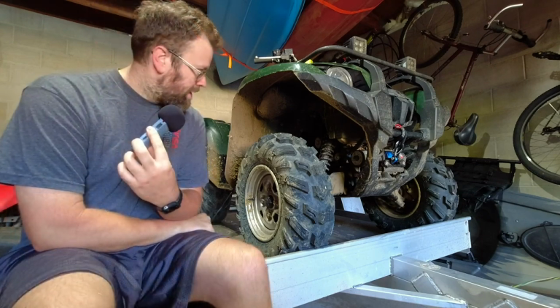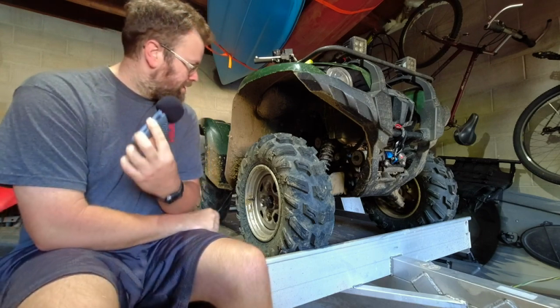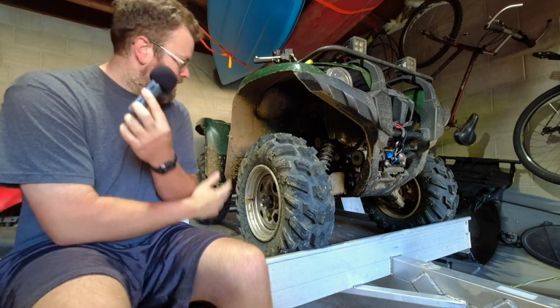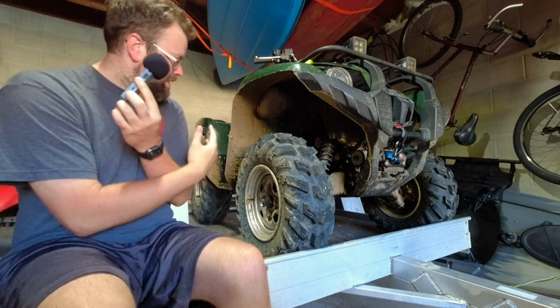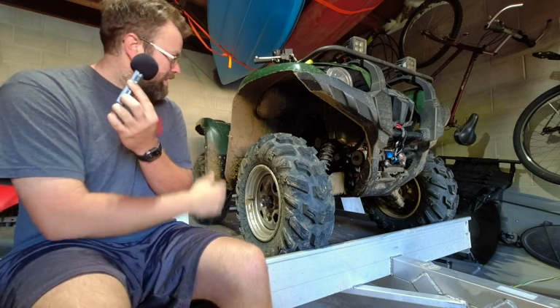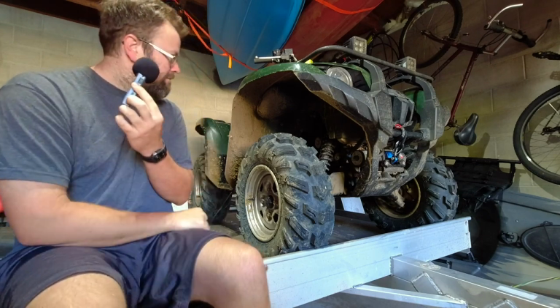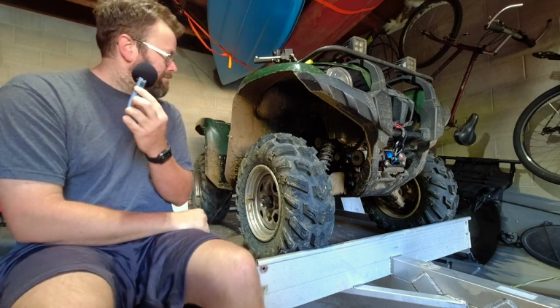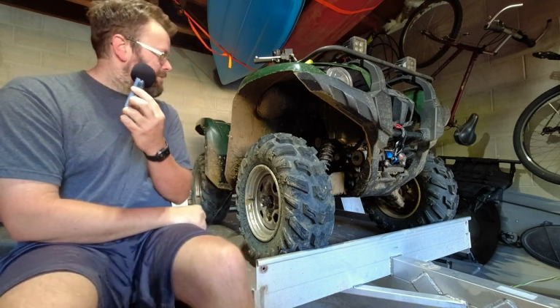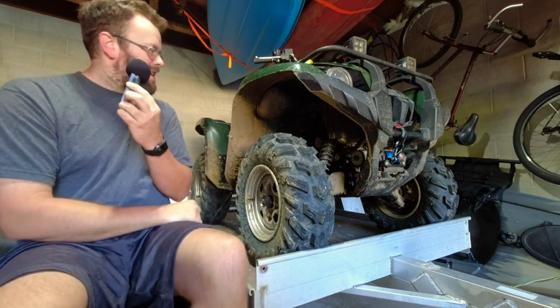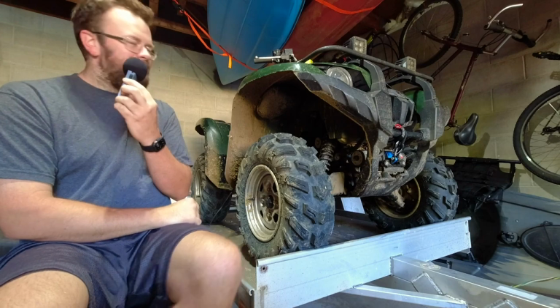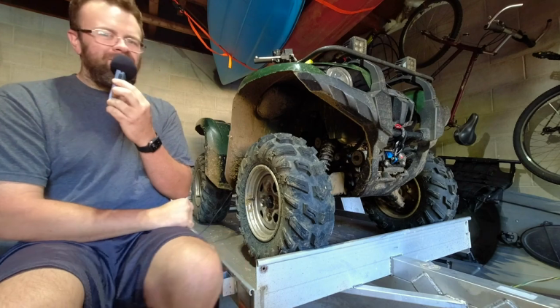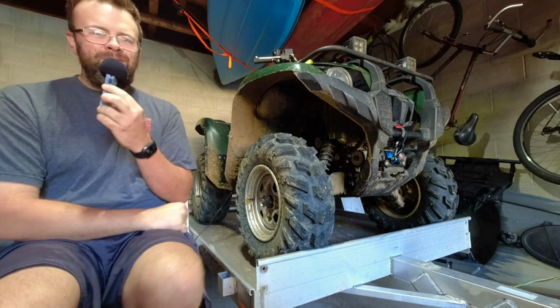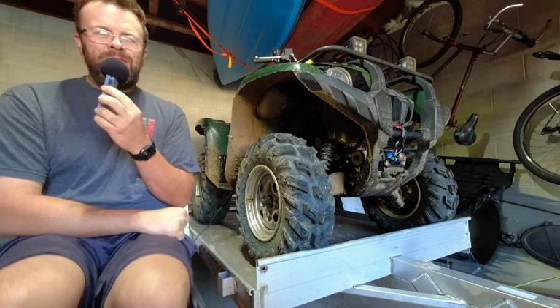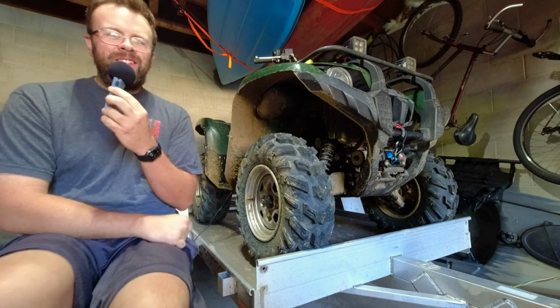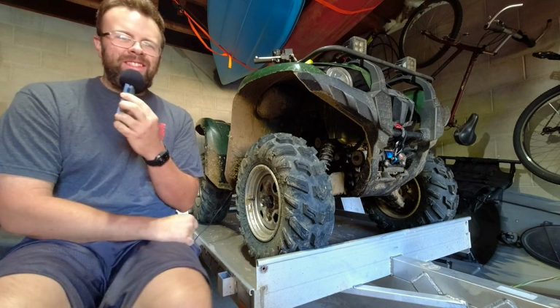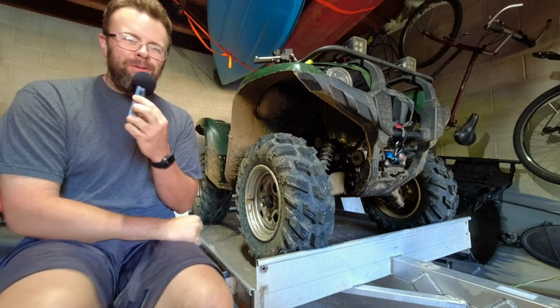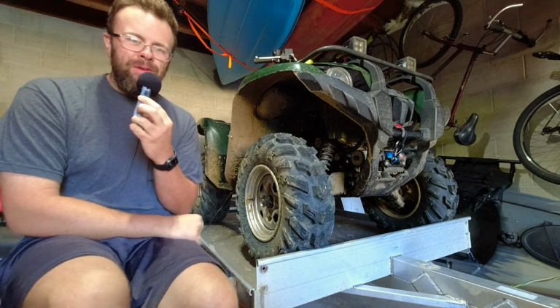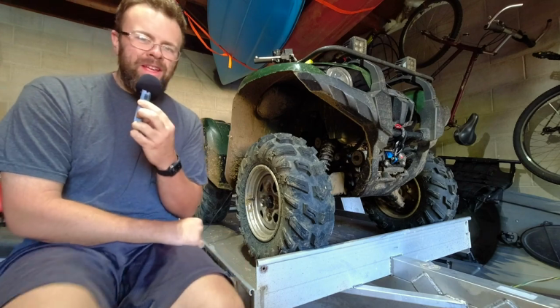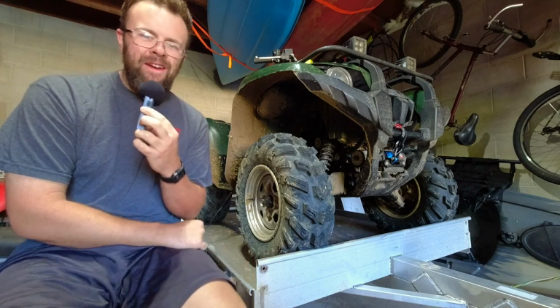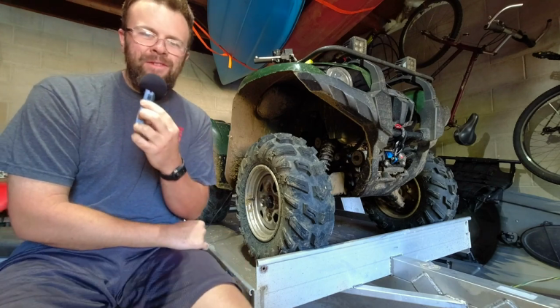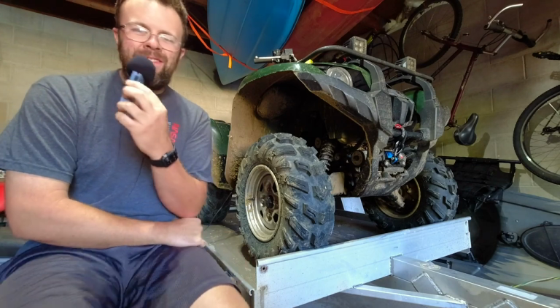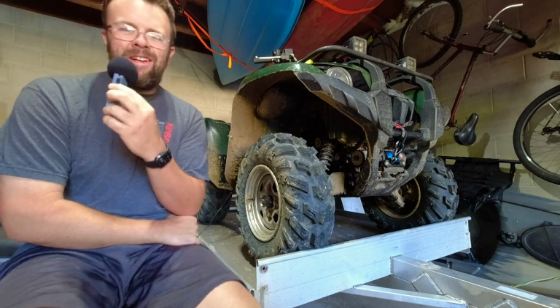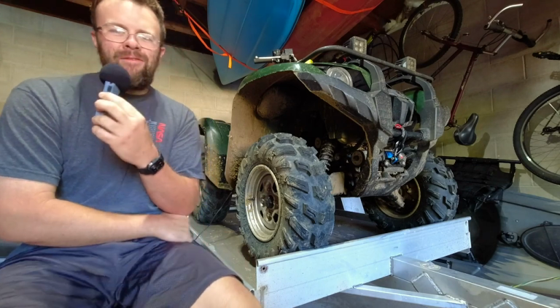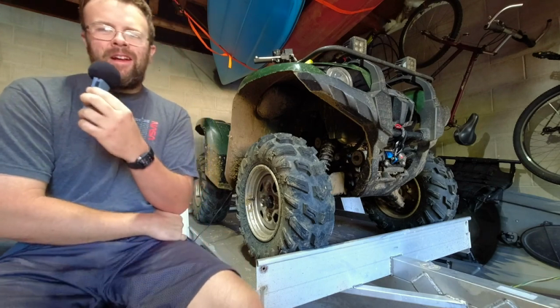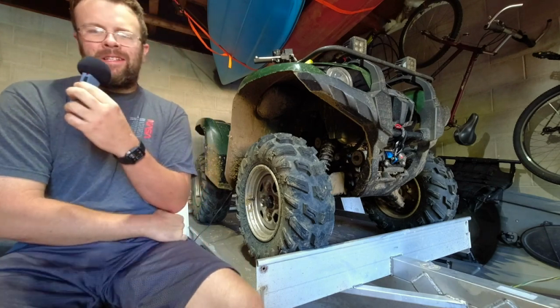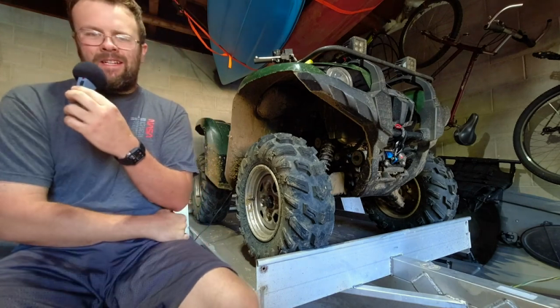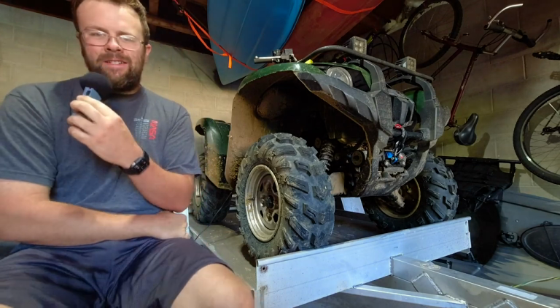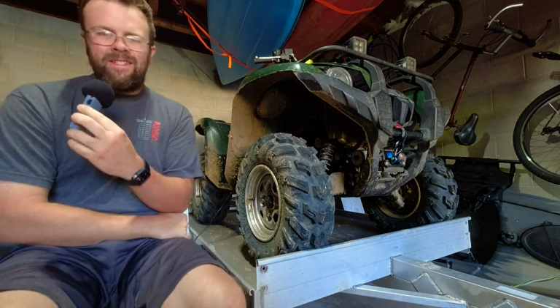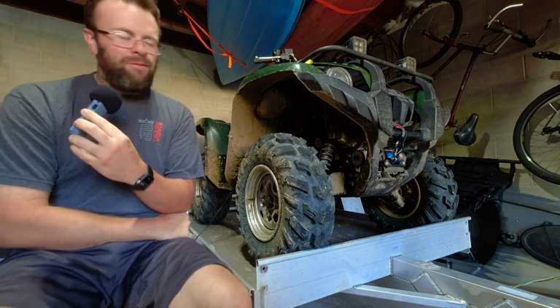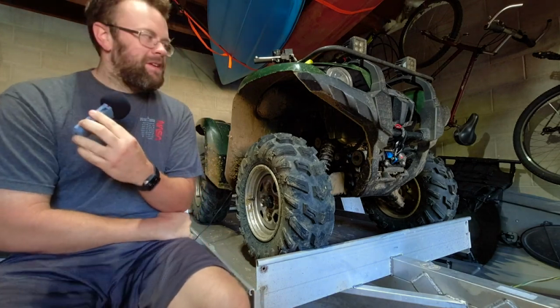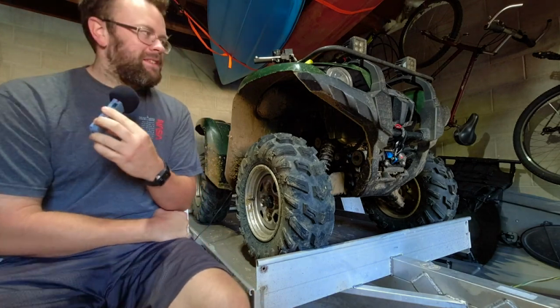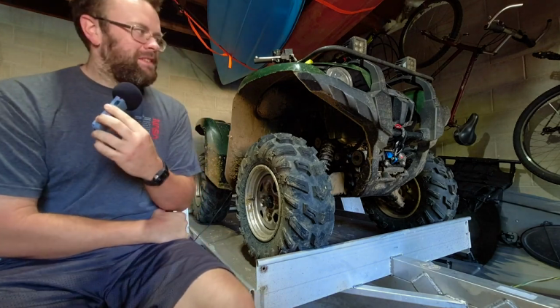As you can see, the machine's still dirty after a day of riding that I just did recently.